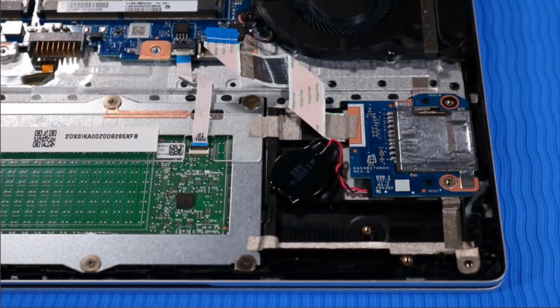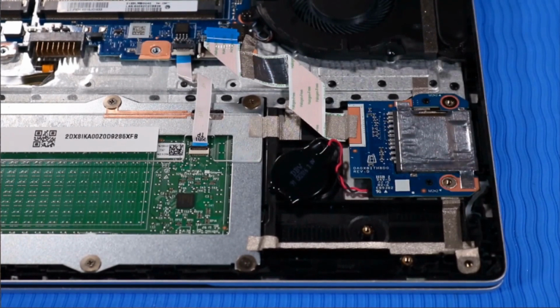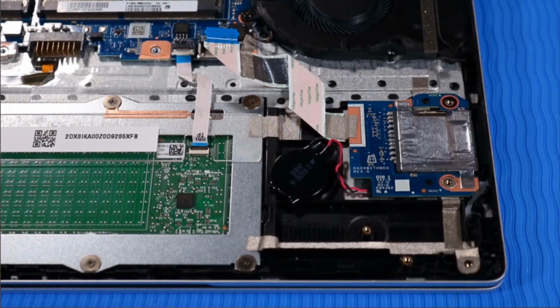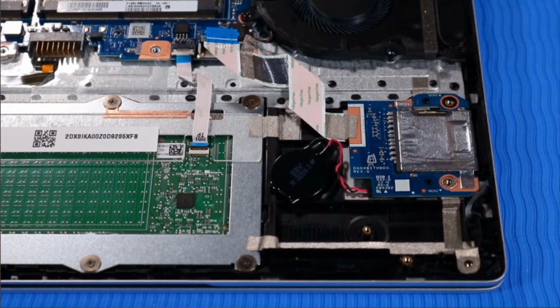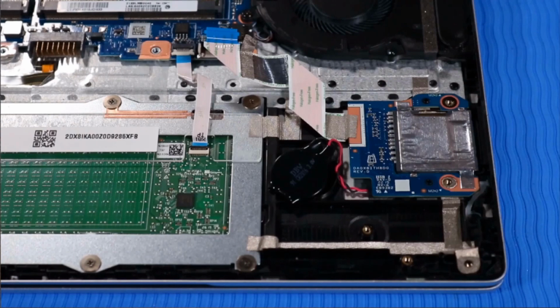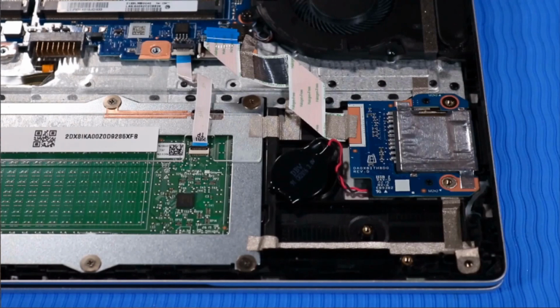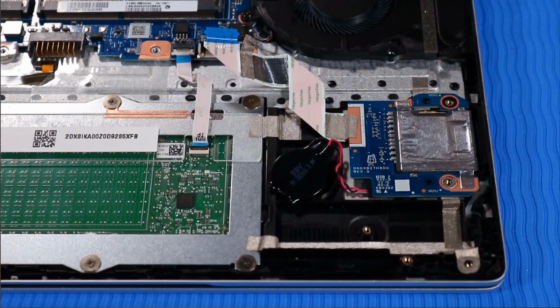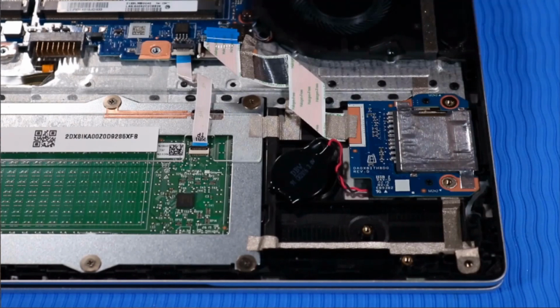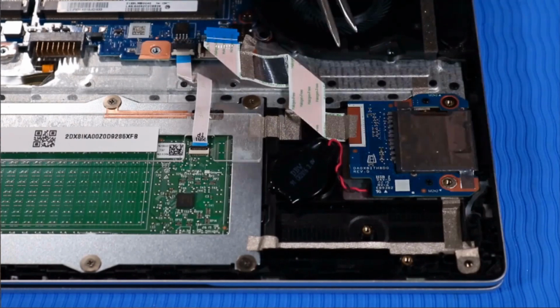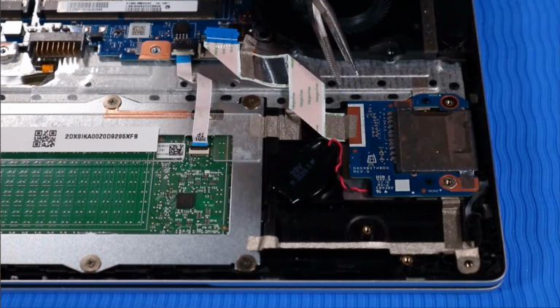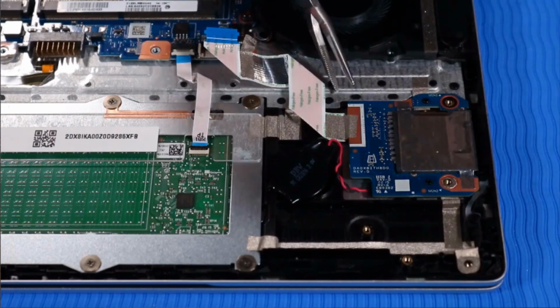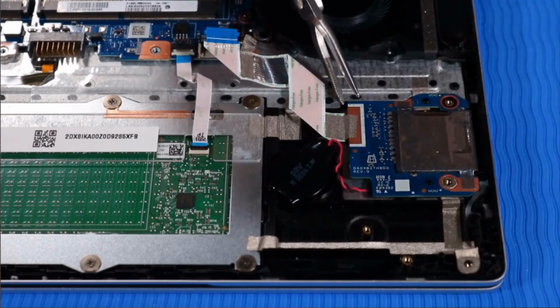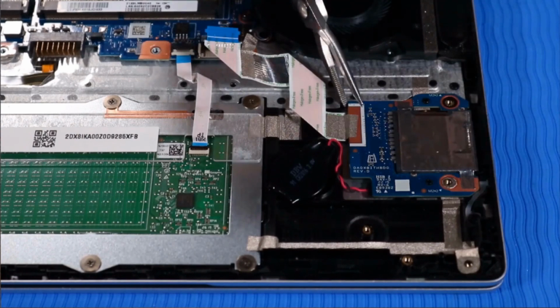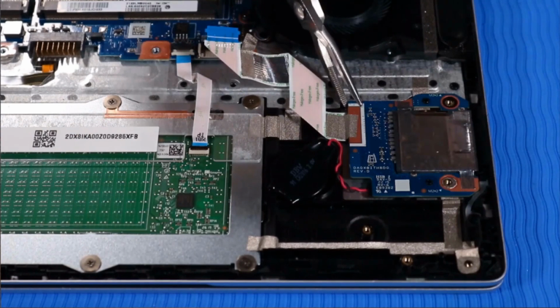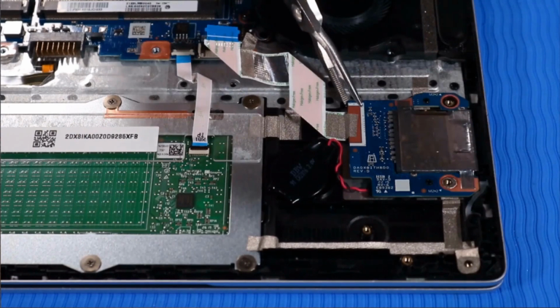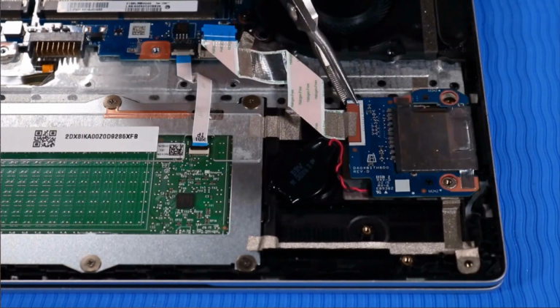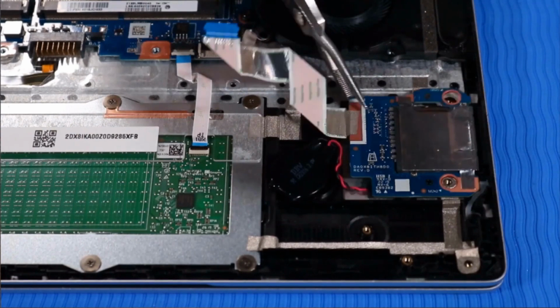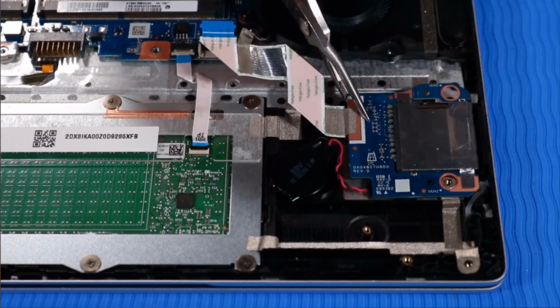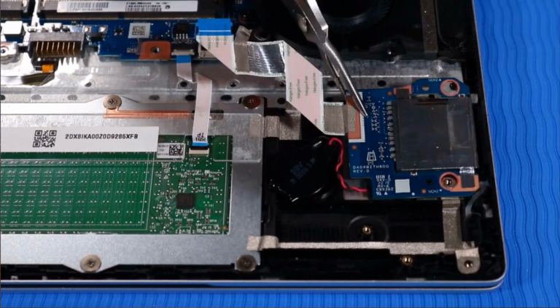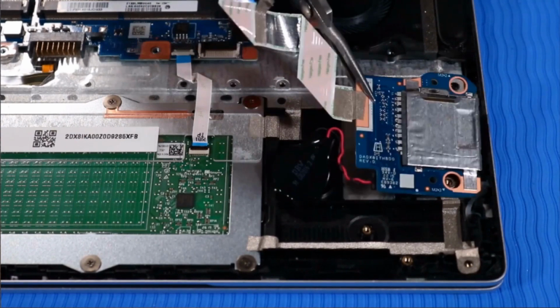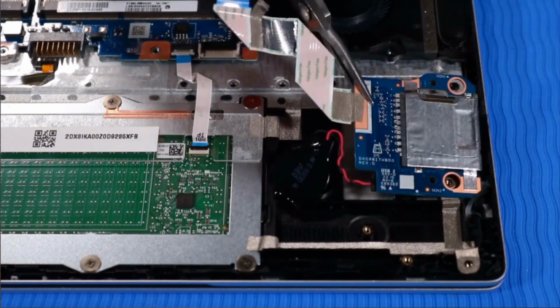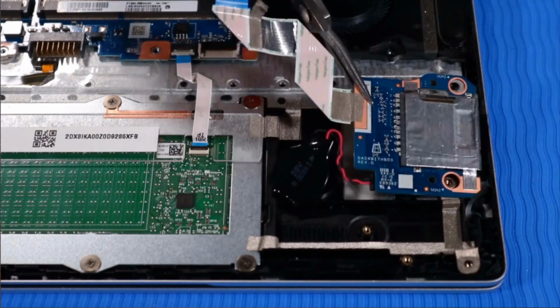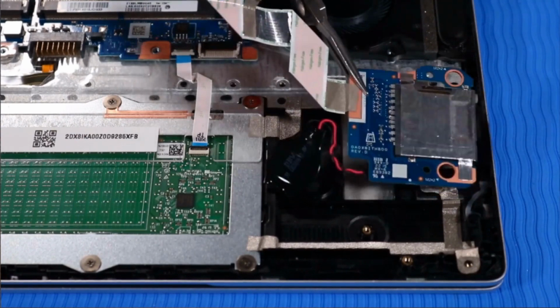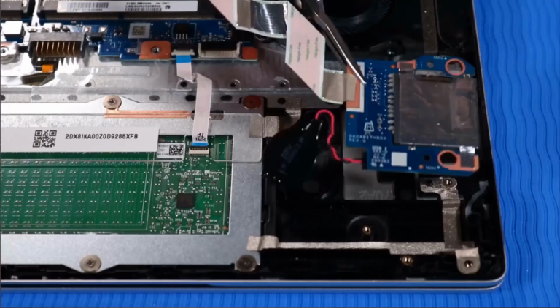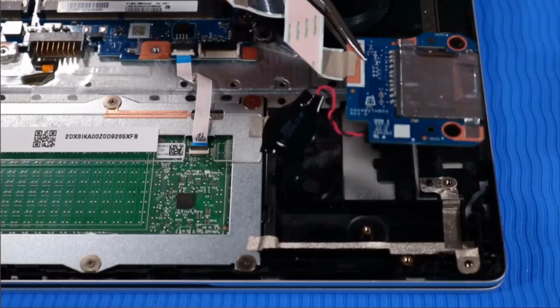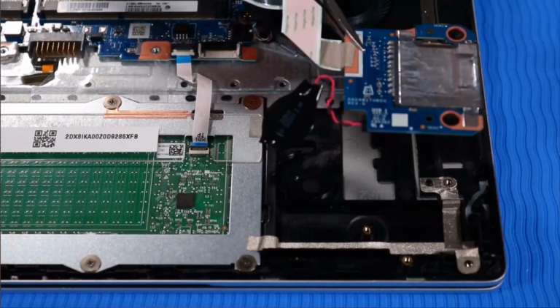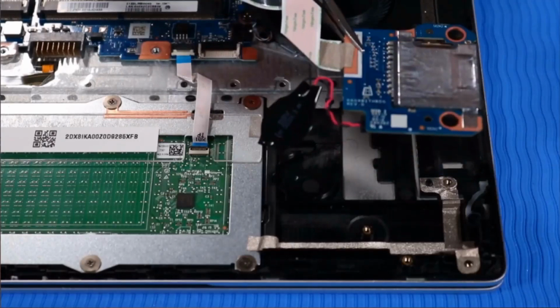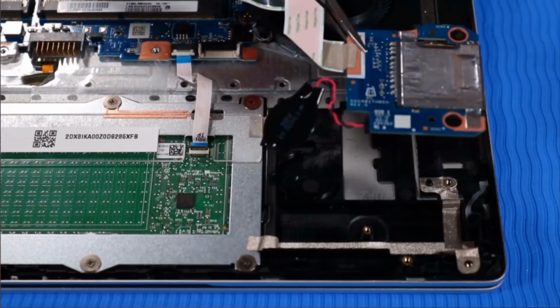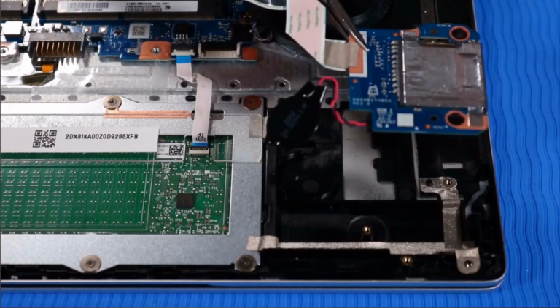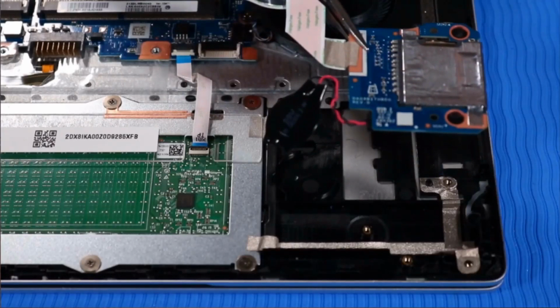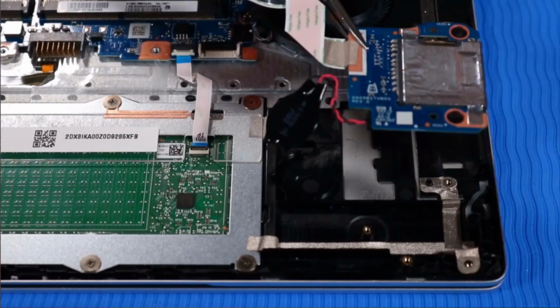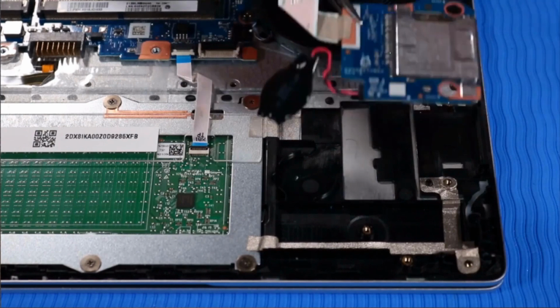Lift the SD card reader off of its alignment pins and remove it with the RTC battery still attached.